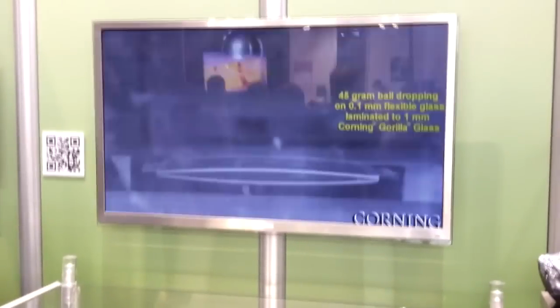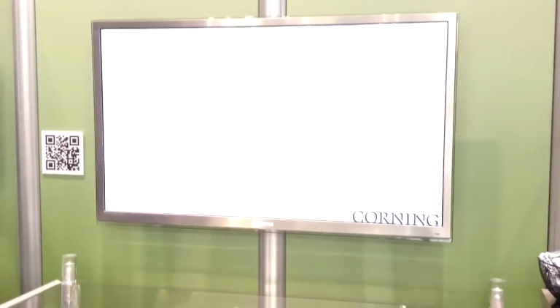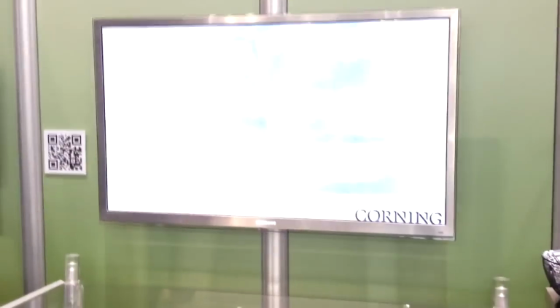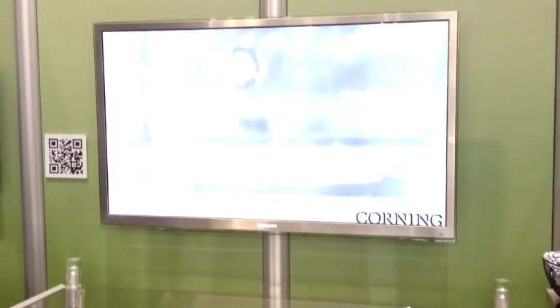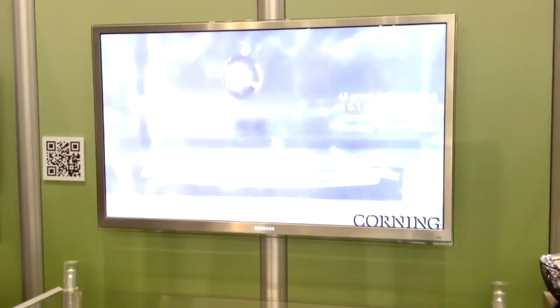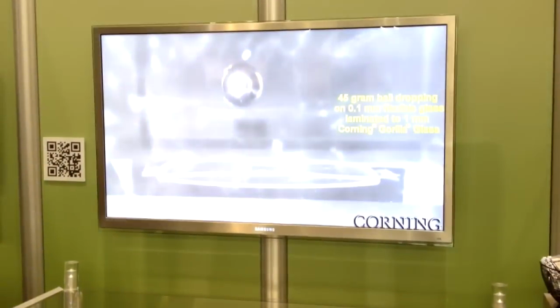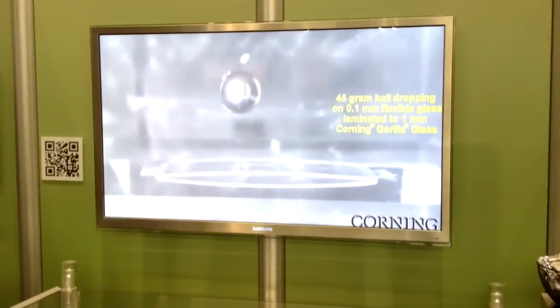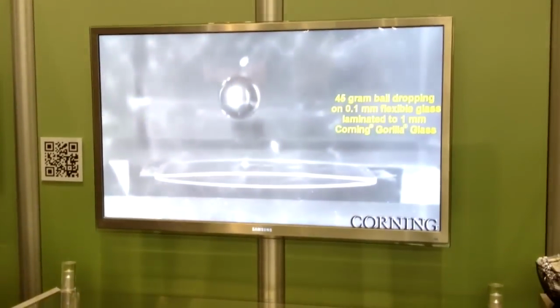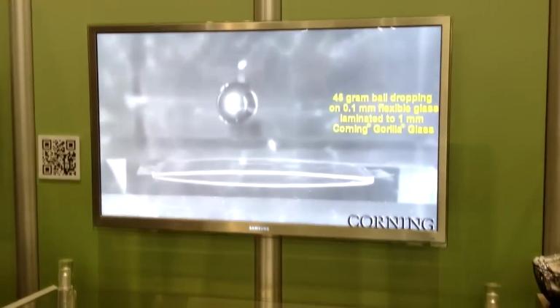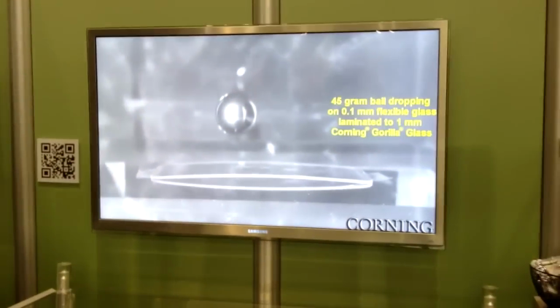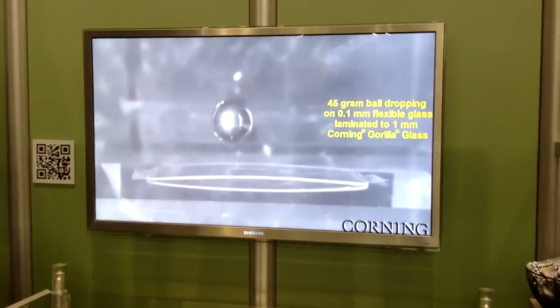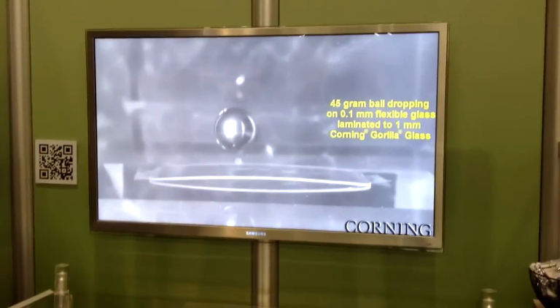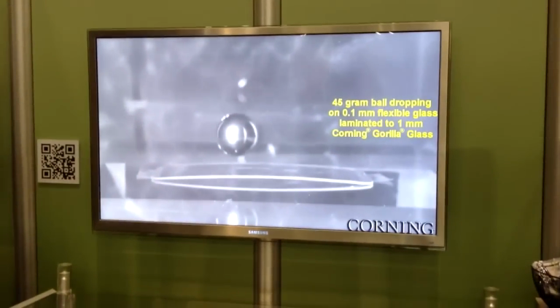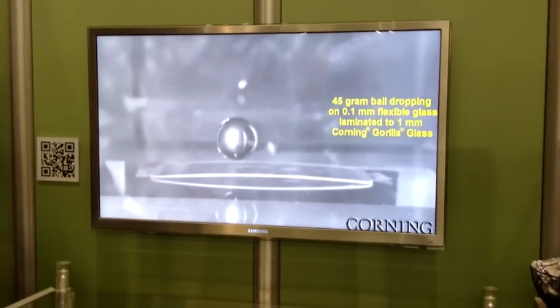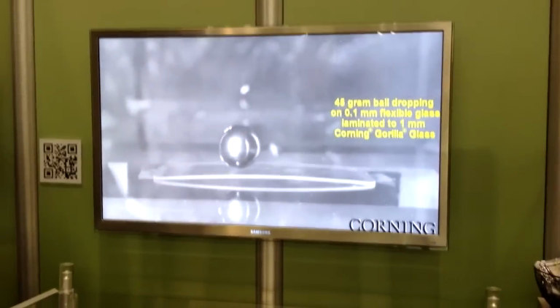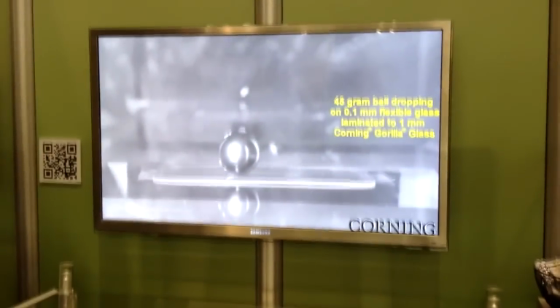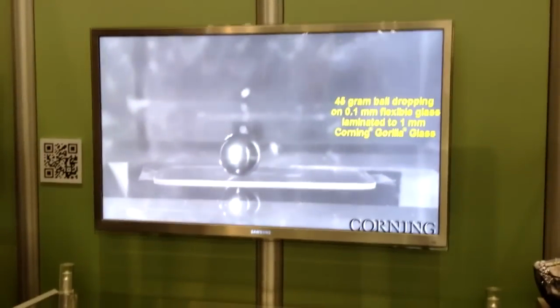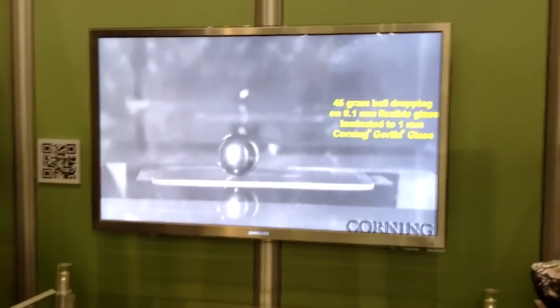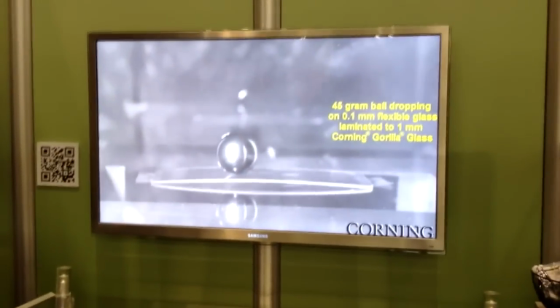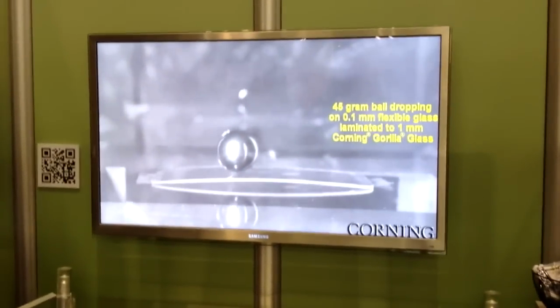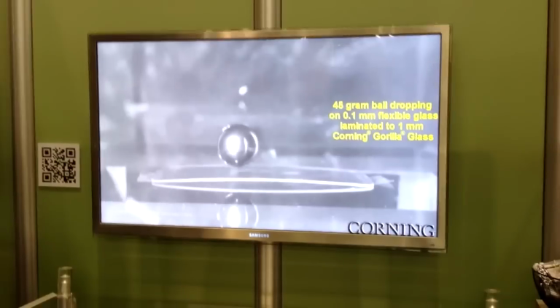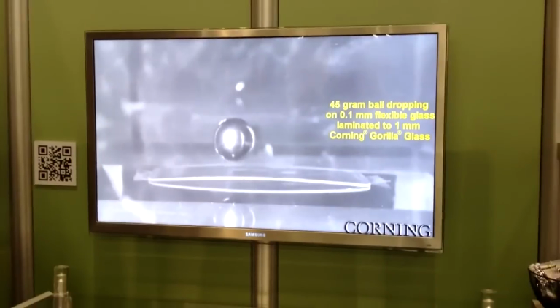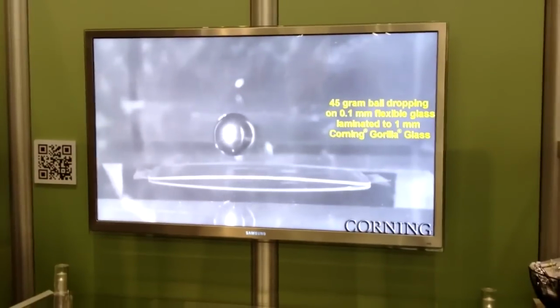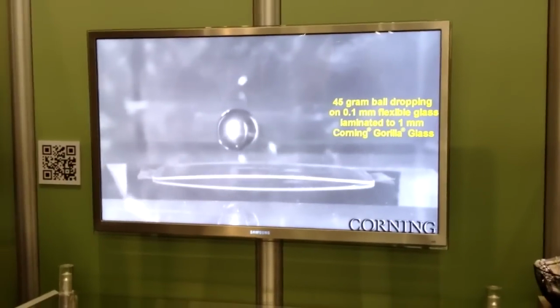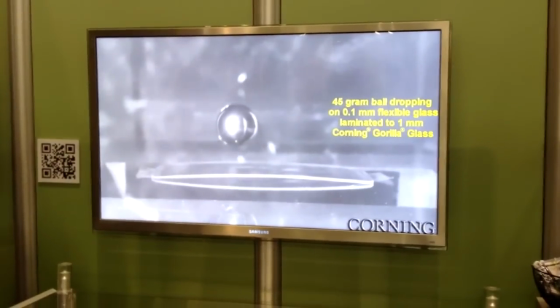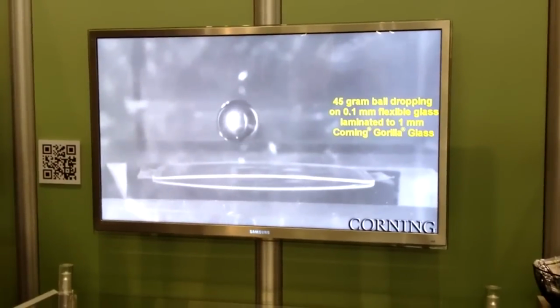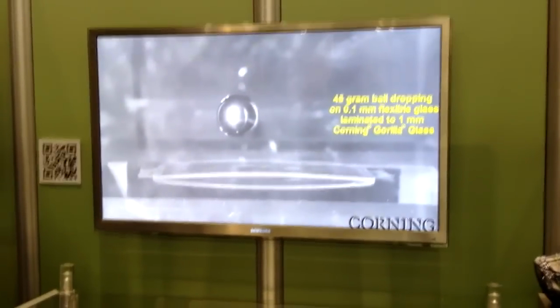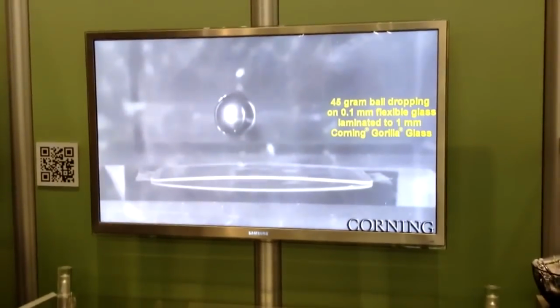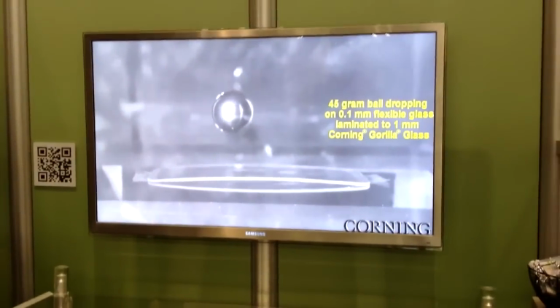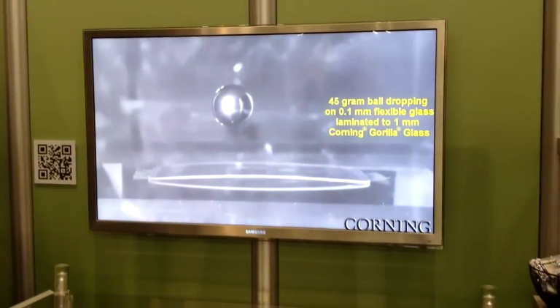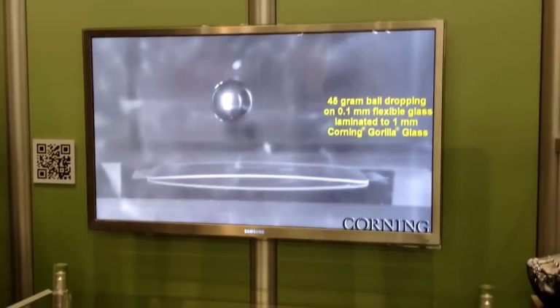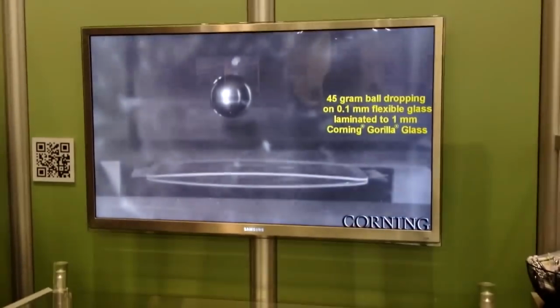Obviously, you must have concerns about handling for a roll-to-roll process because of the fragility of the glass. How are you dealing with that?